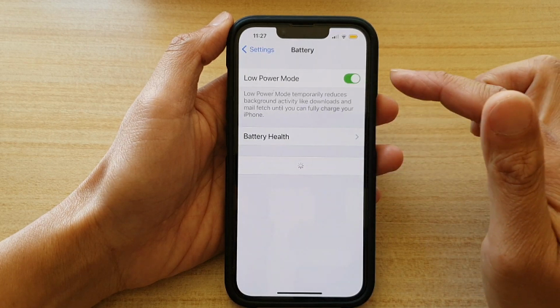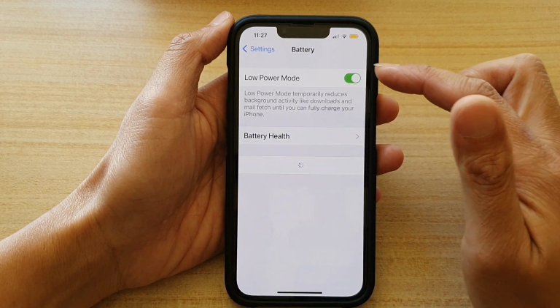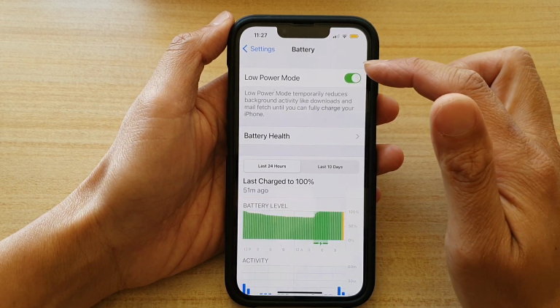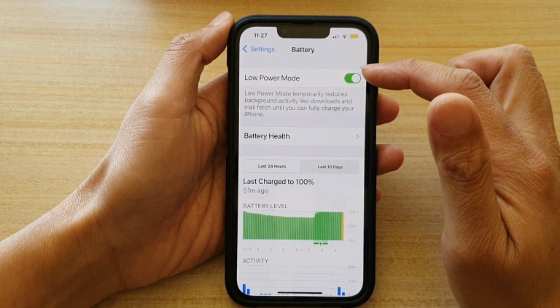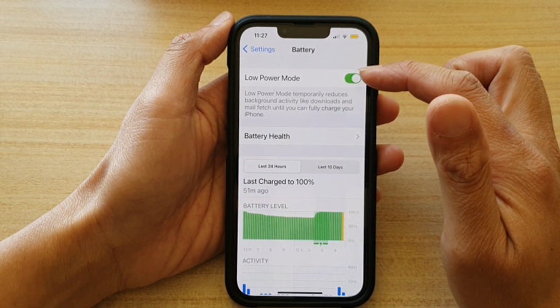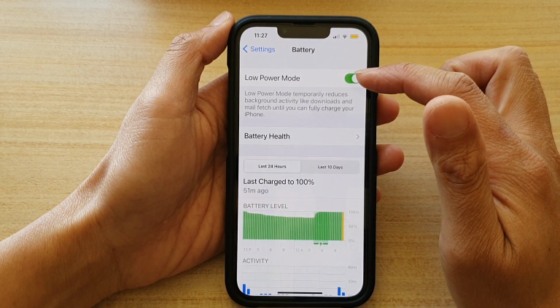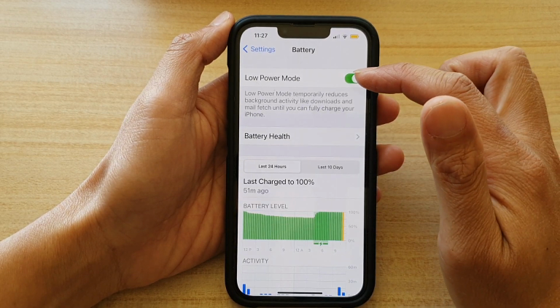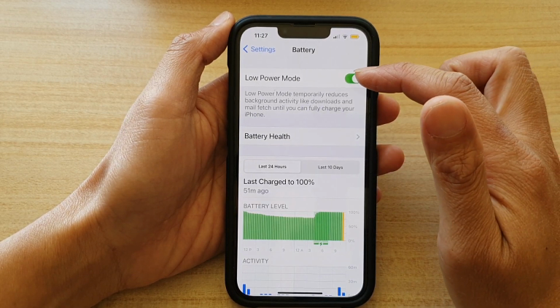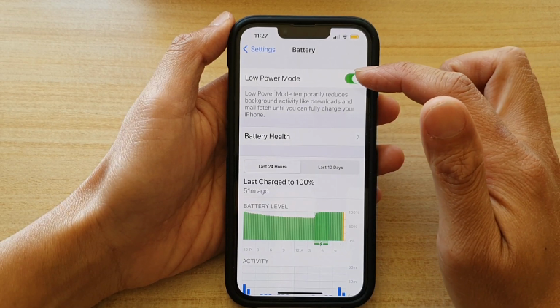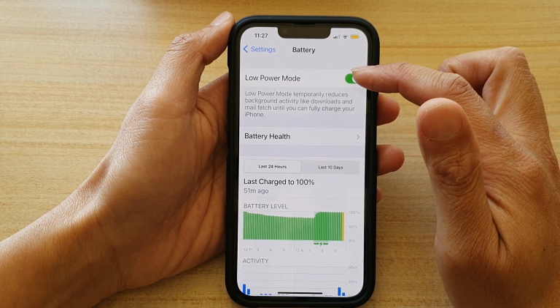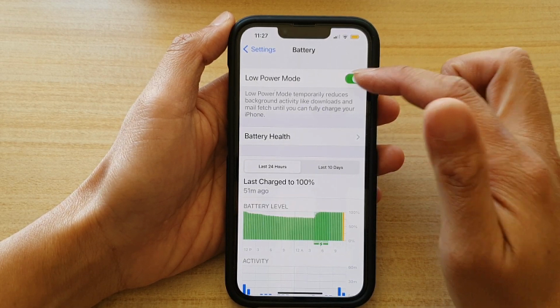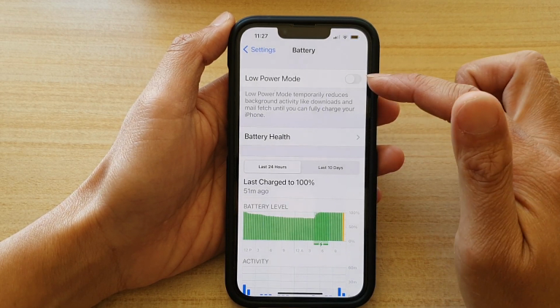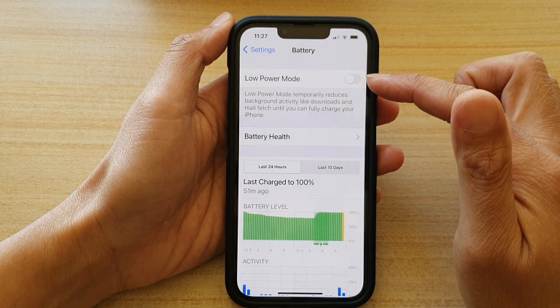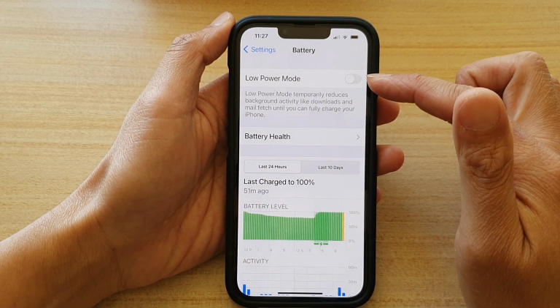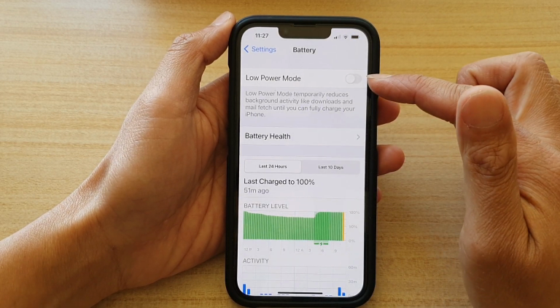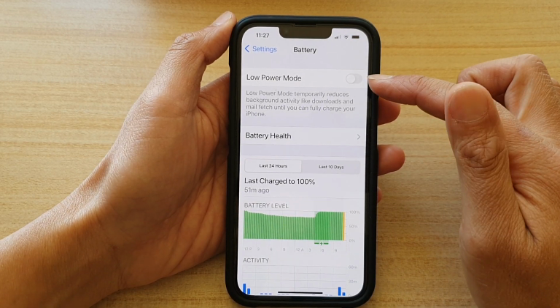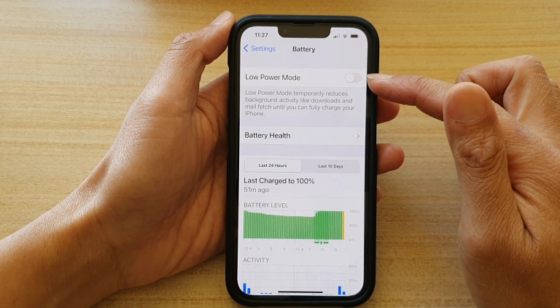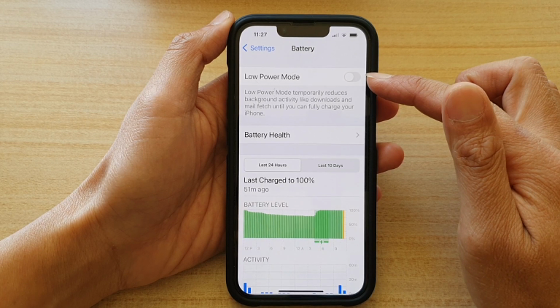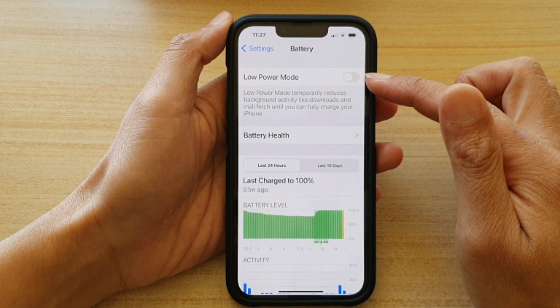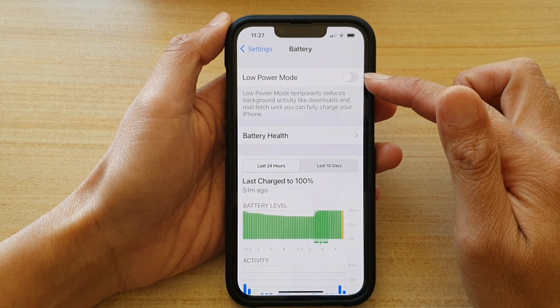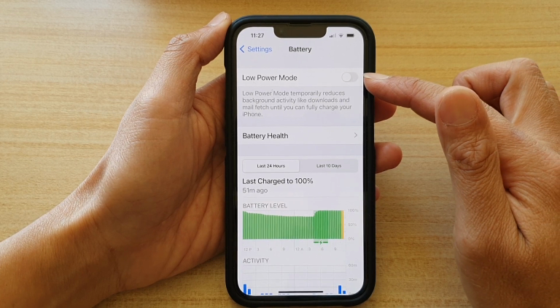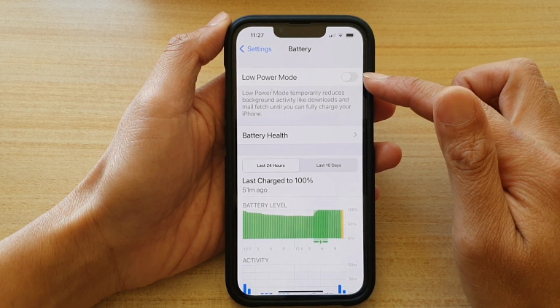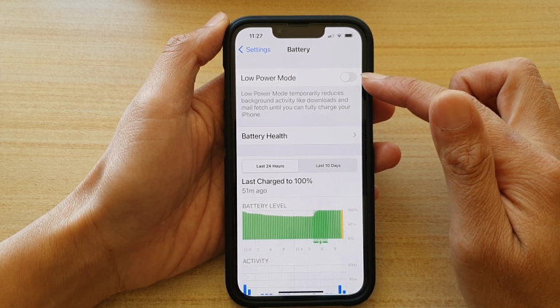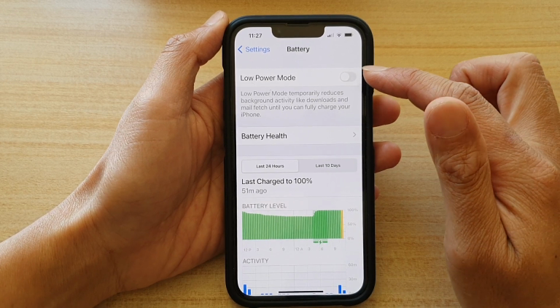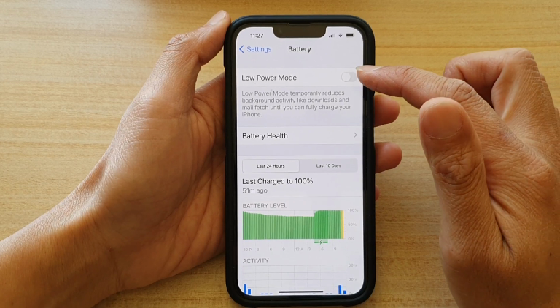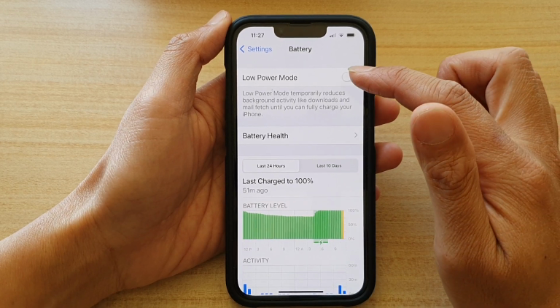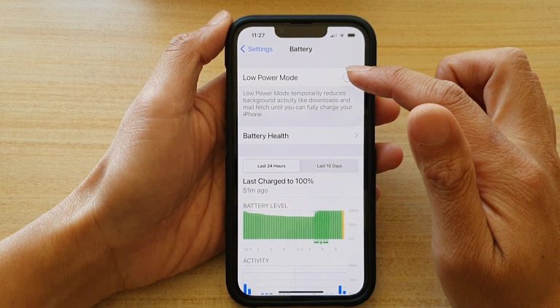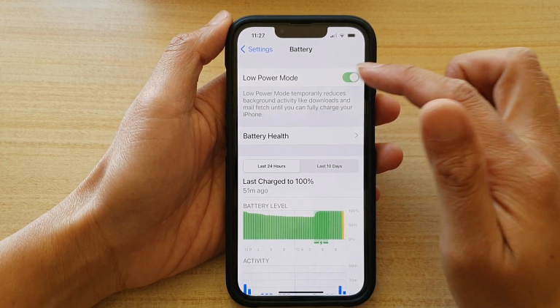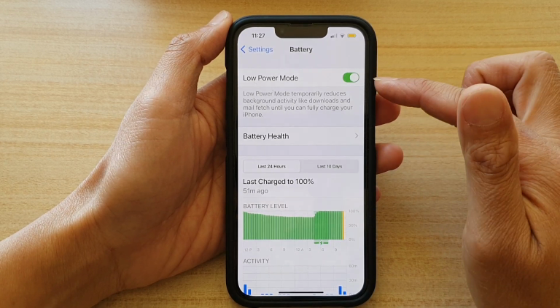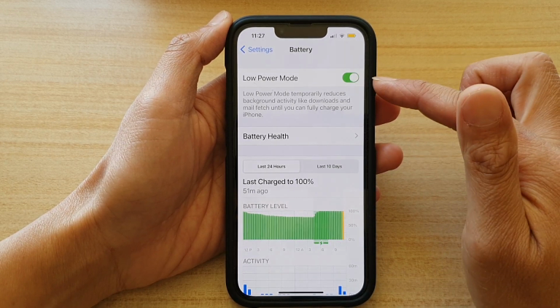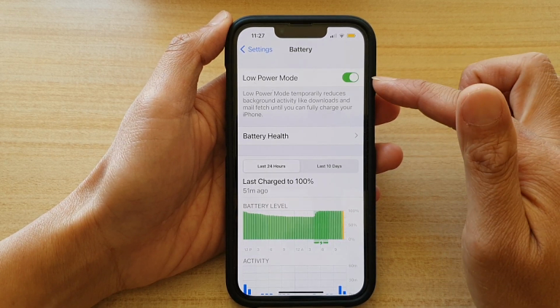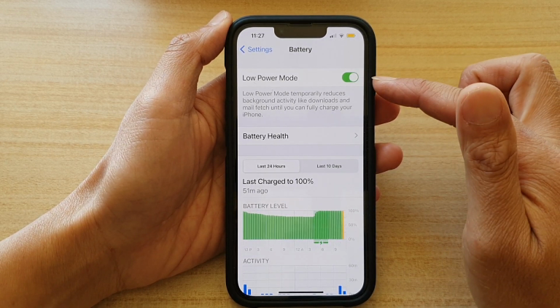Then tap on the low power mode switch at the top to switch it off, or tap on the switch to turn it on.